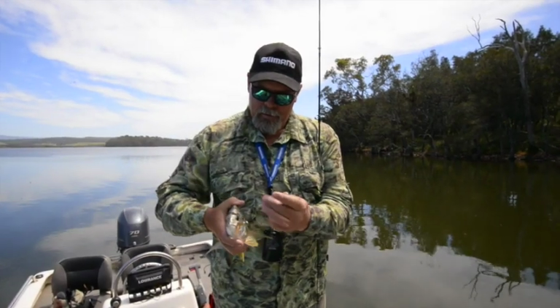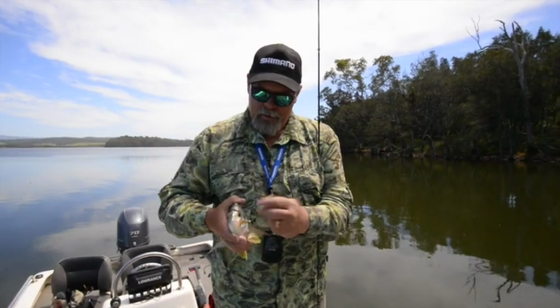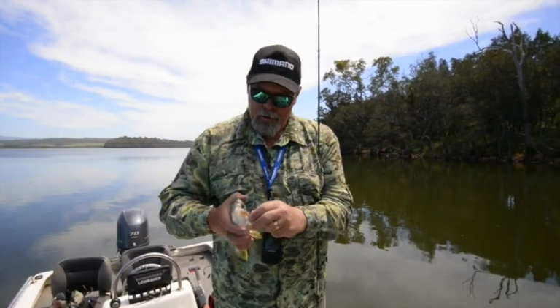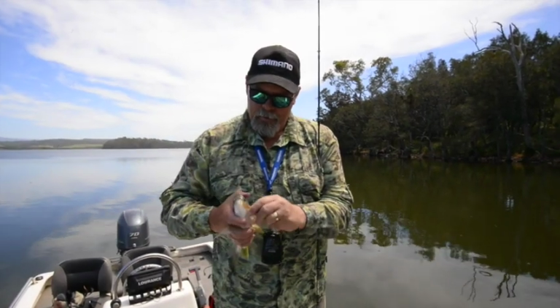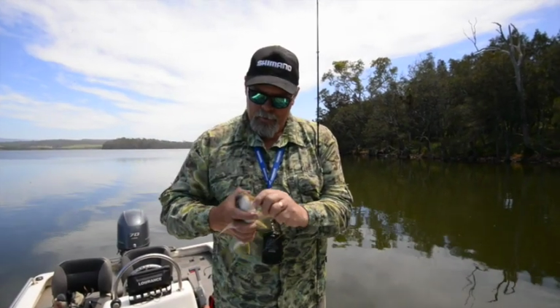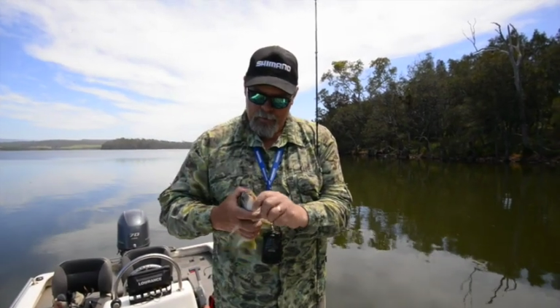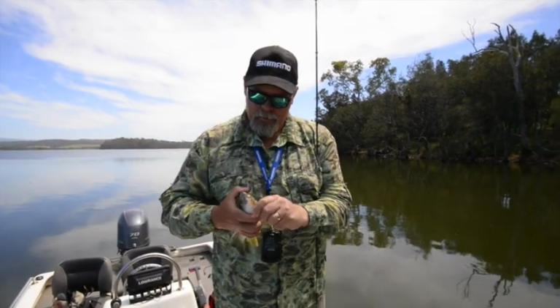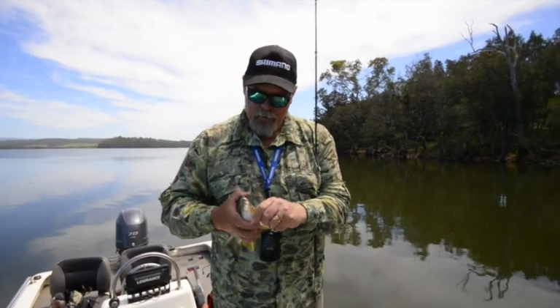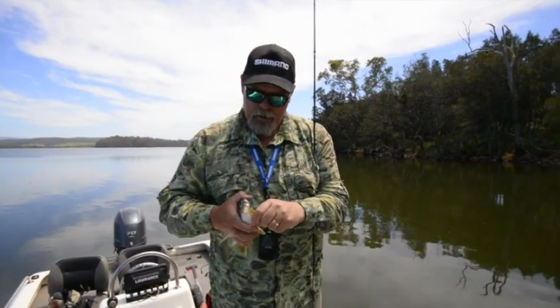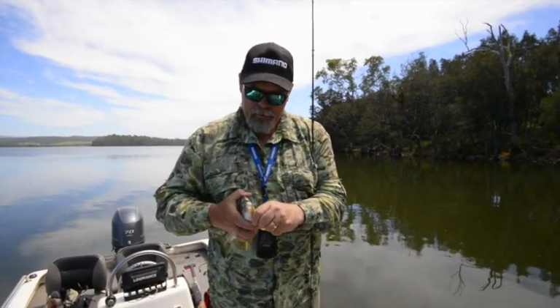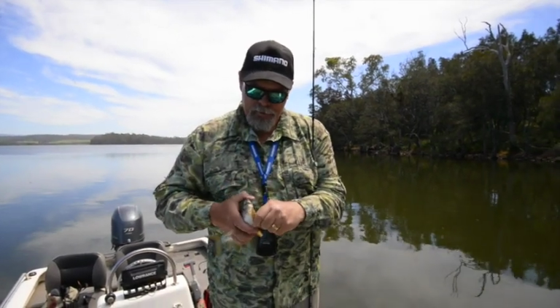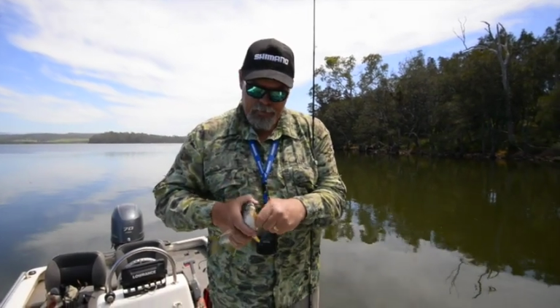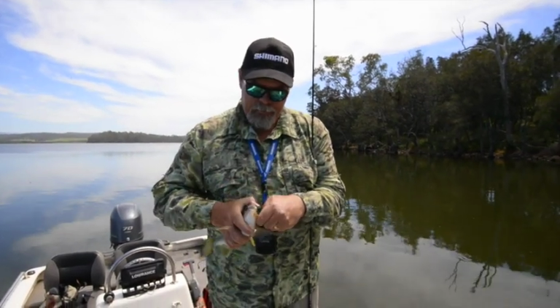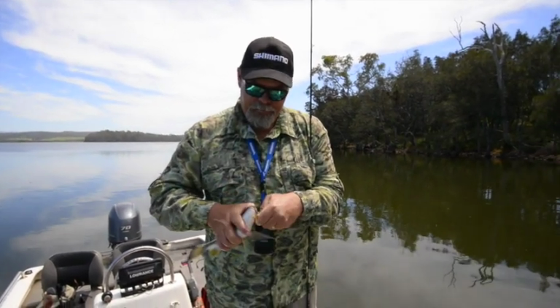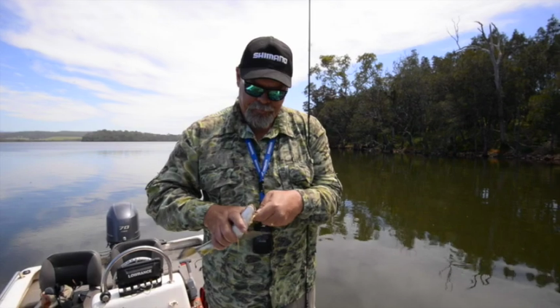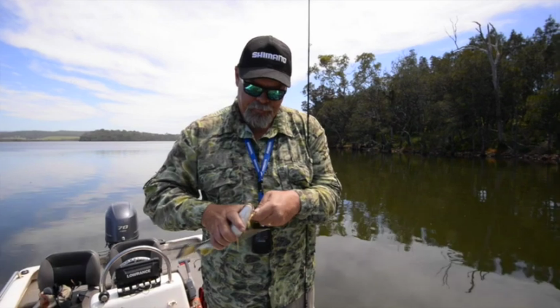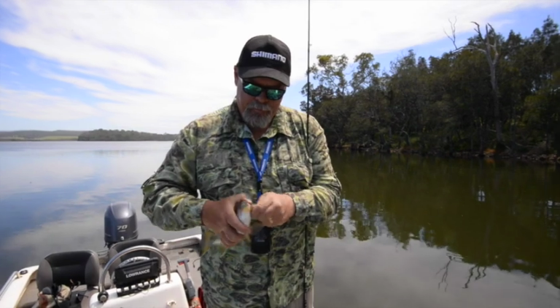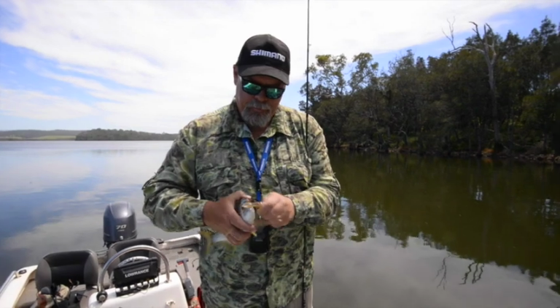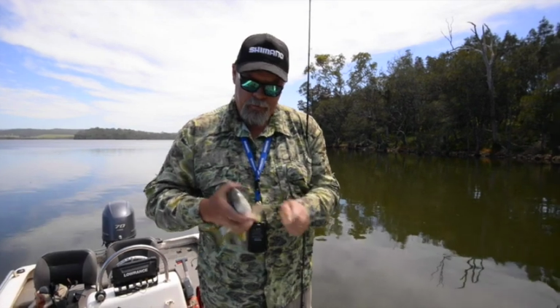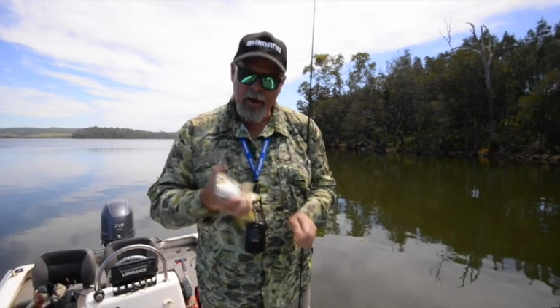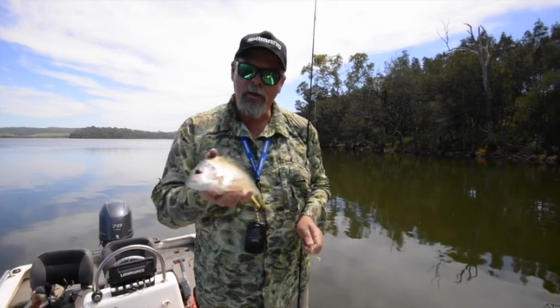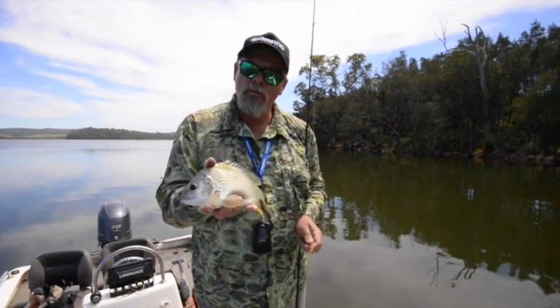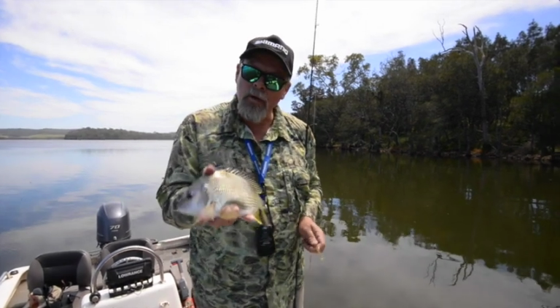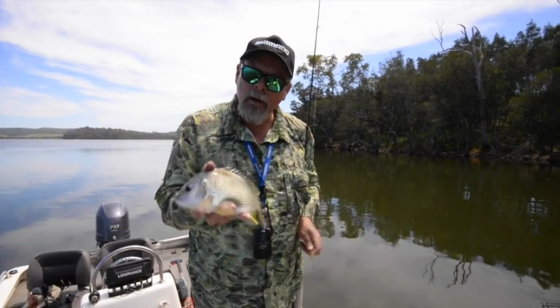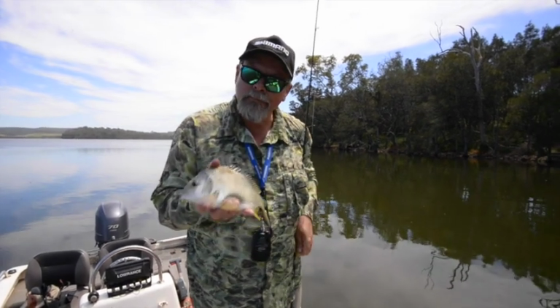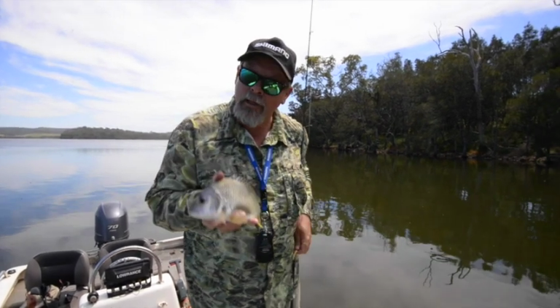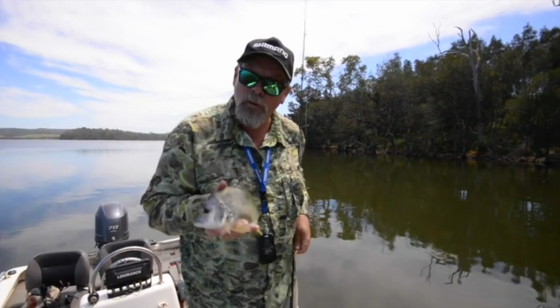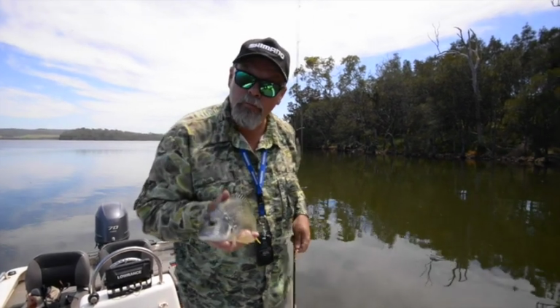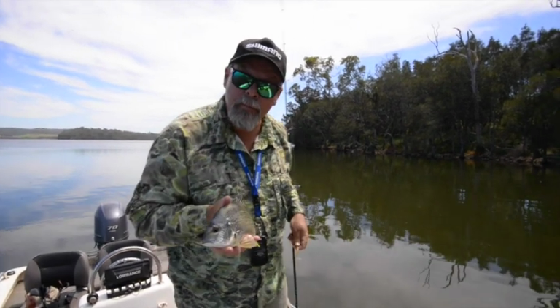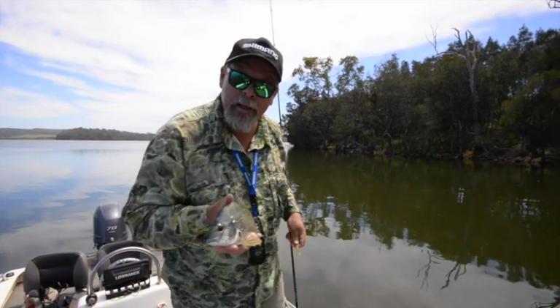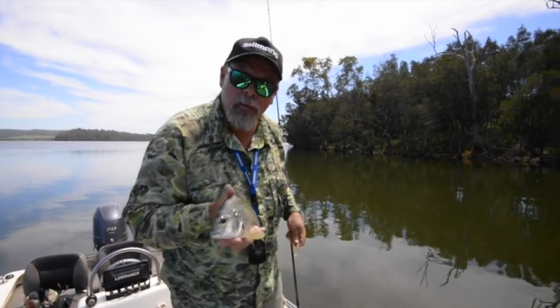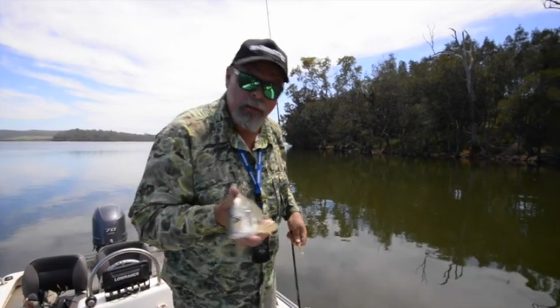Righto, get the hook out of this one, put him back in the water, and look for a bigger one.